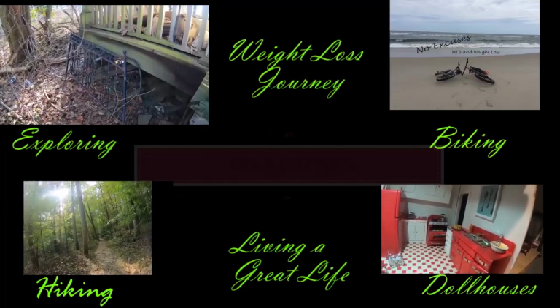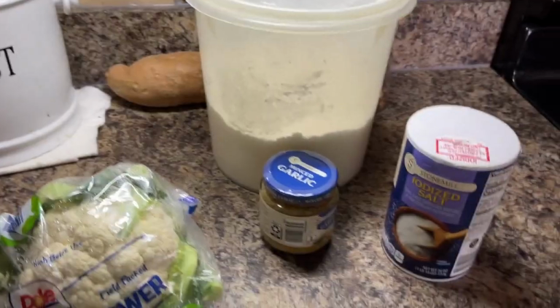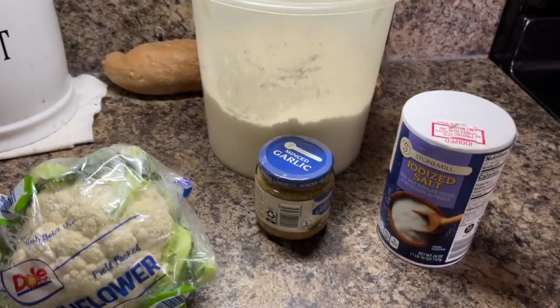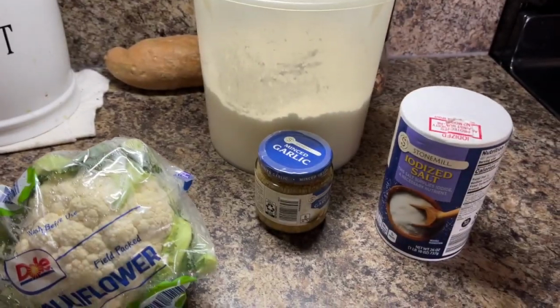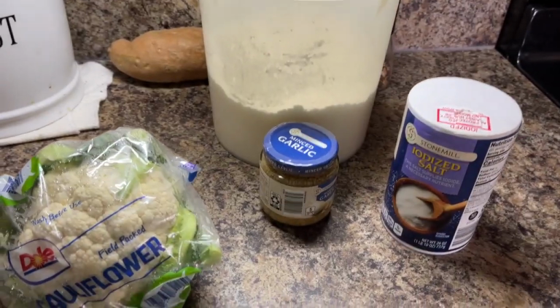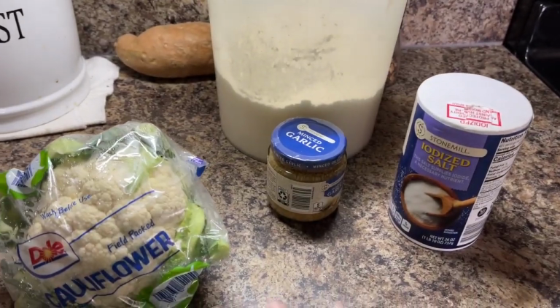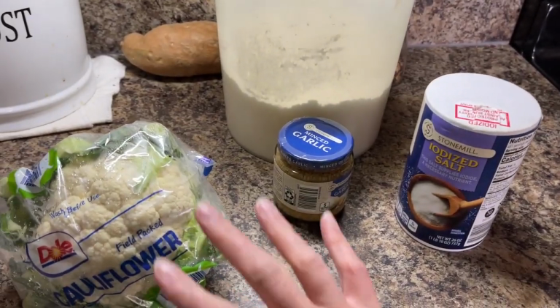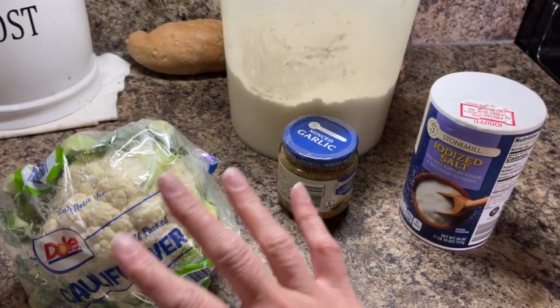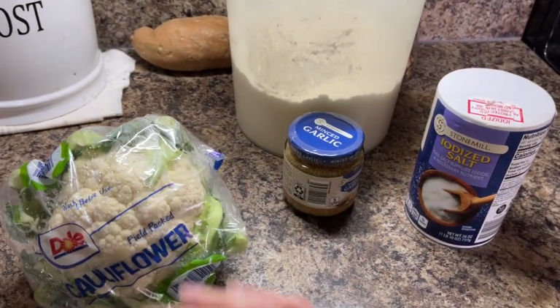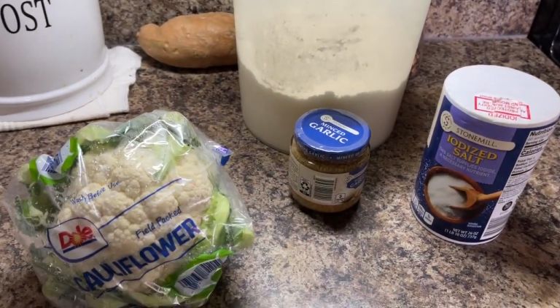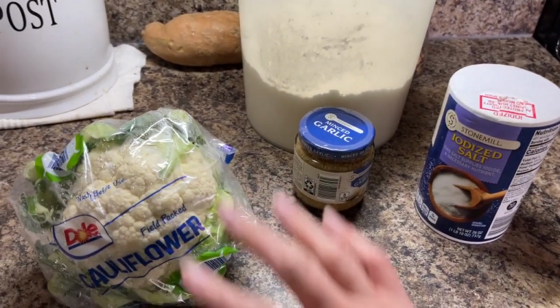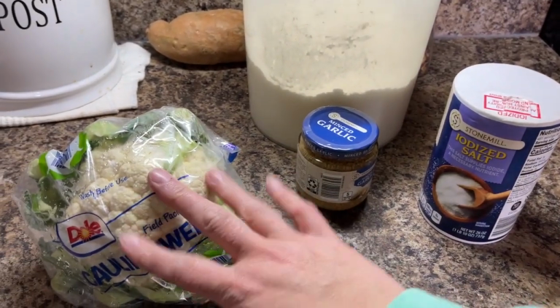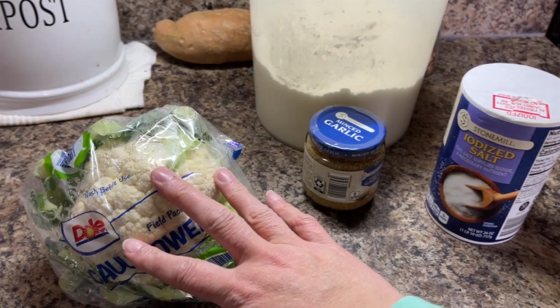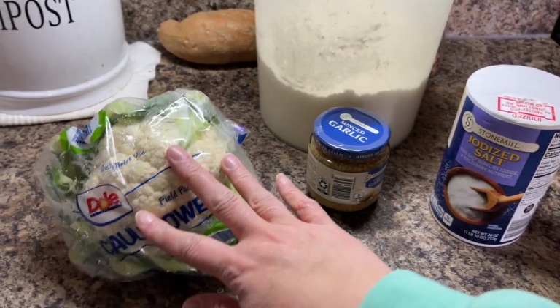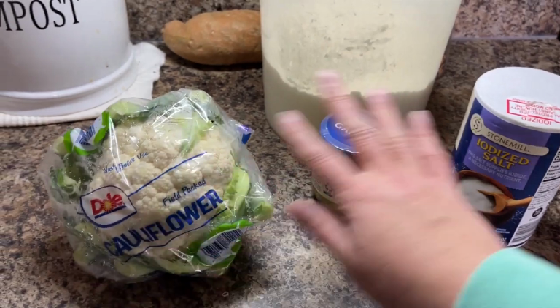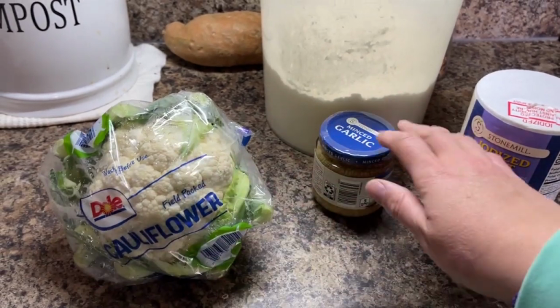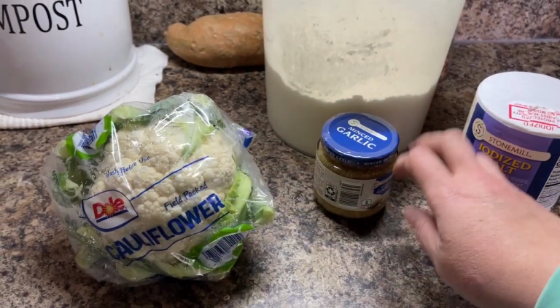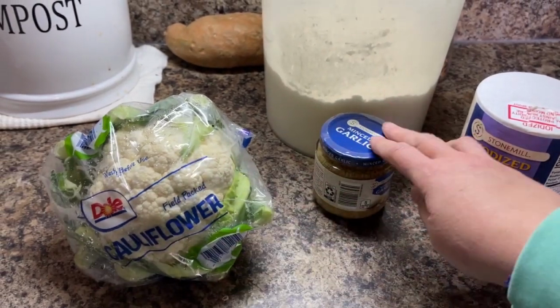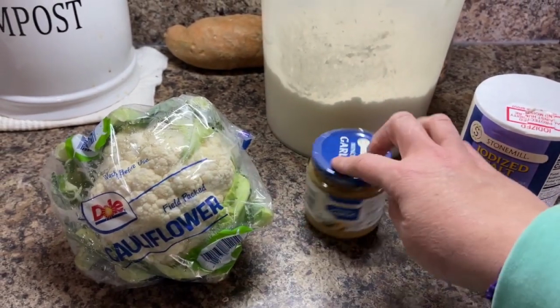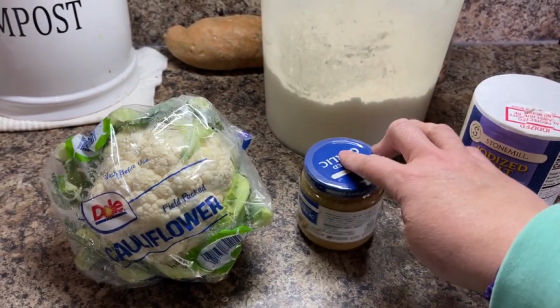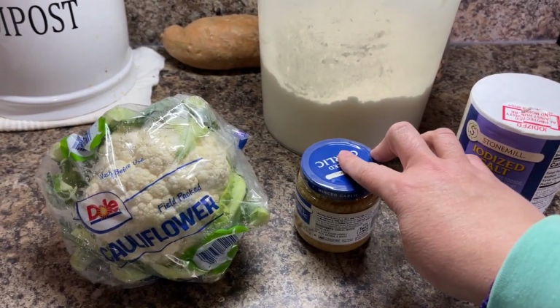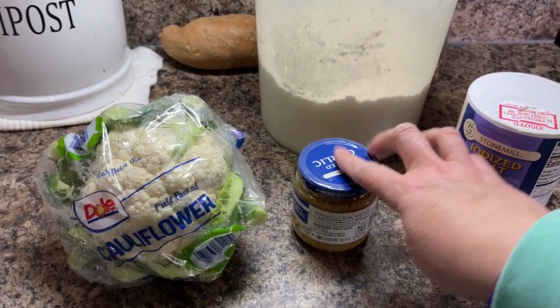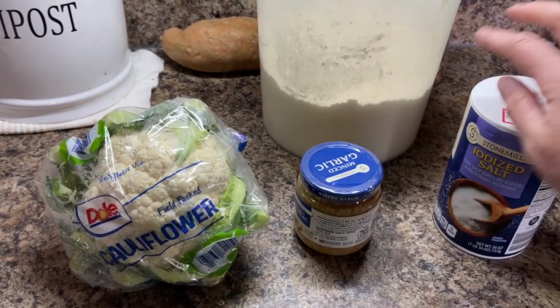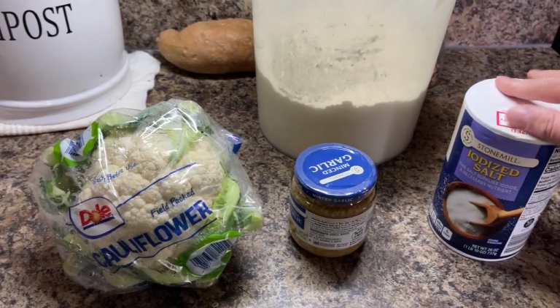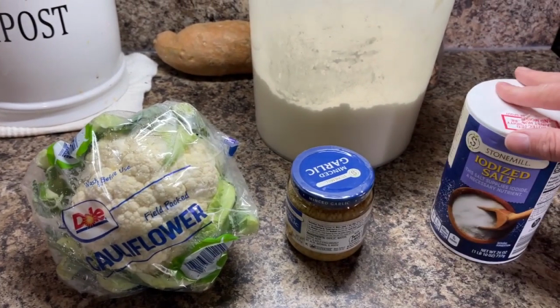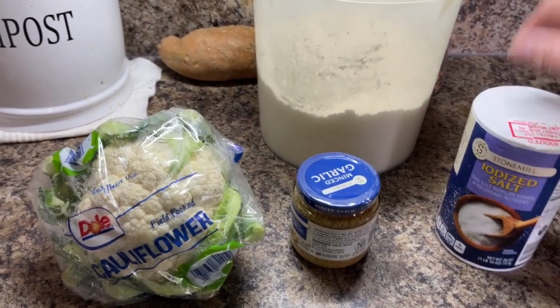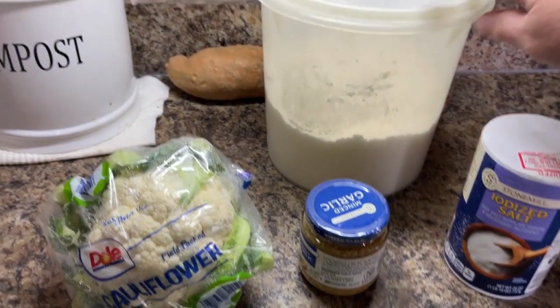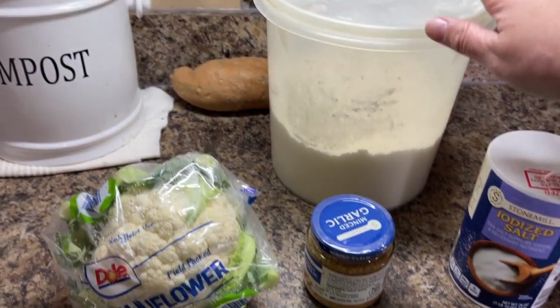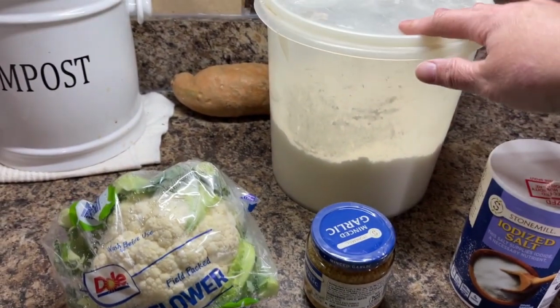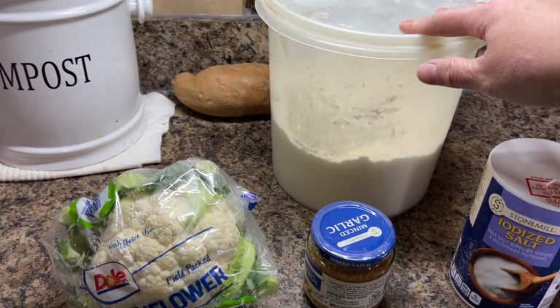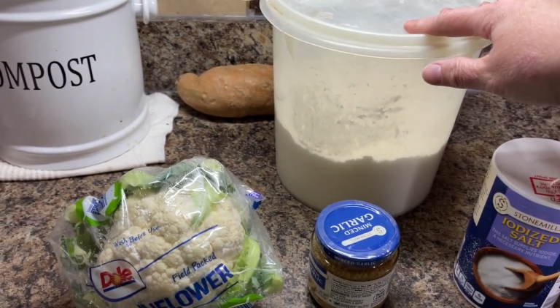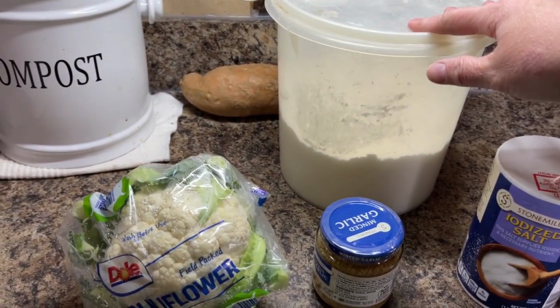For cauliflower tots we don't need a lot. We need cauliflower, garlic, salt, and flour.